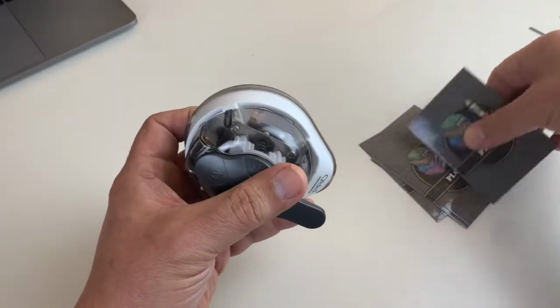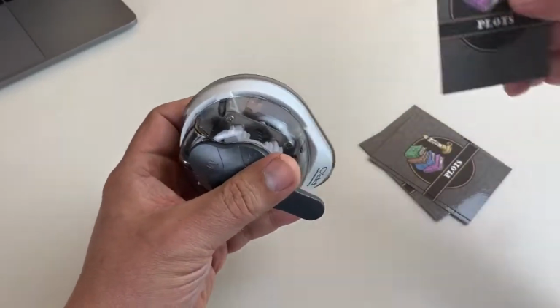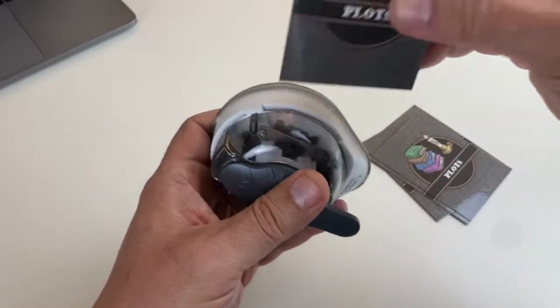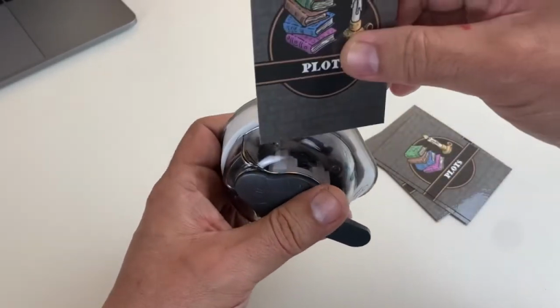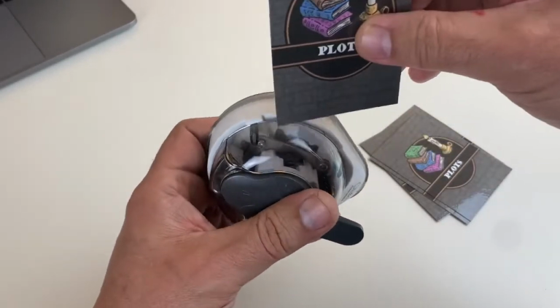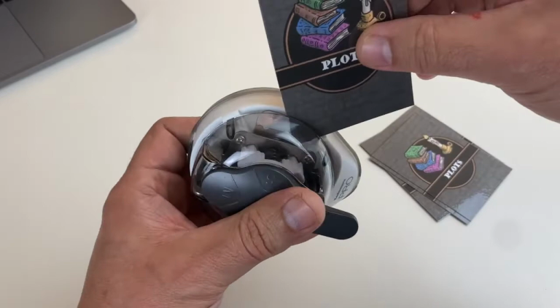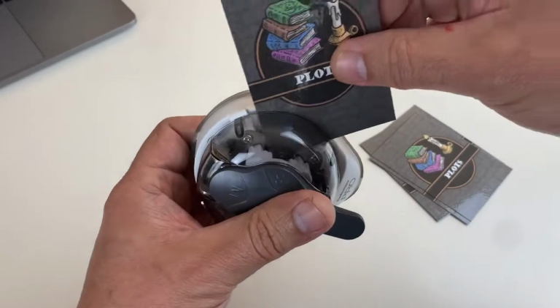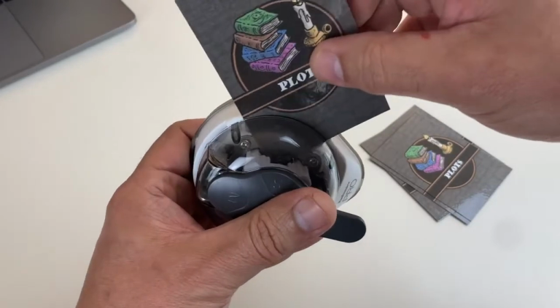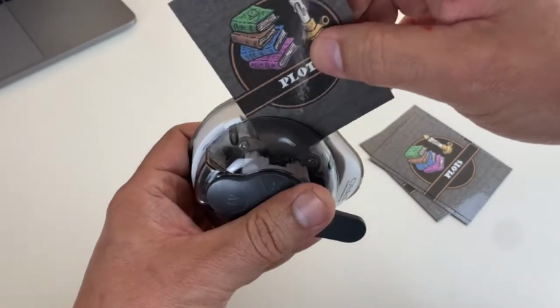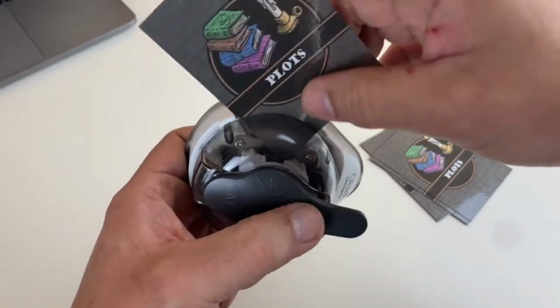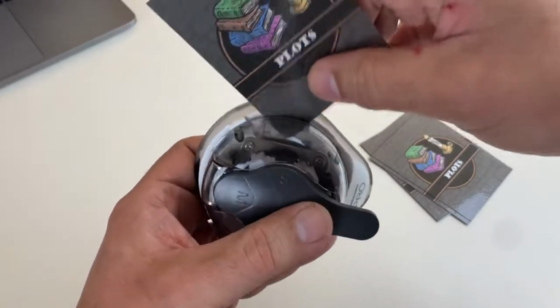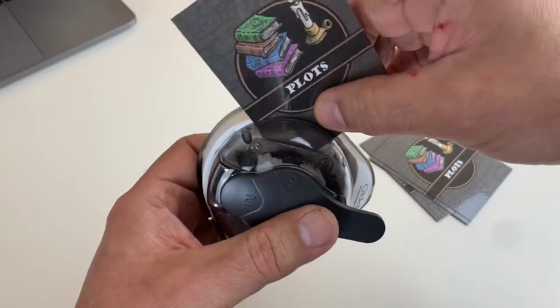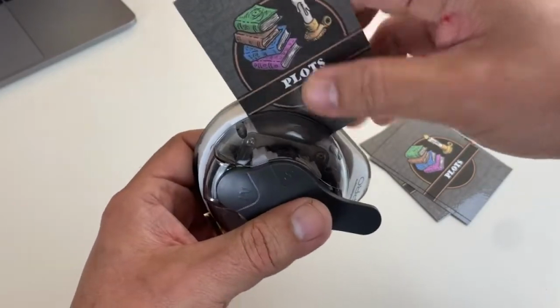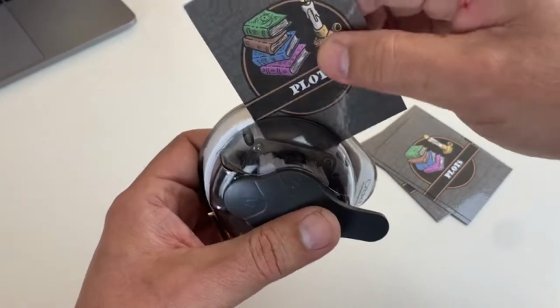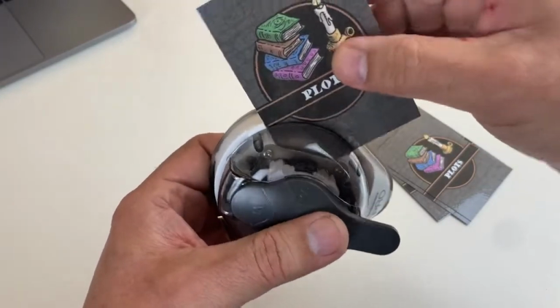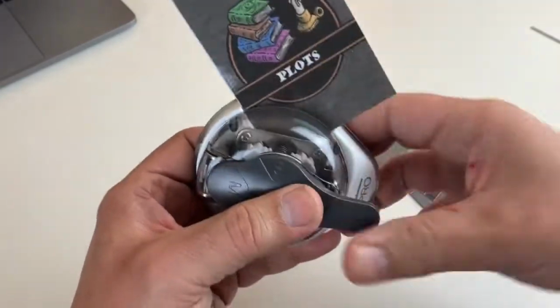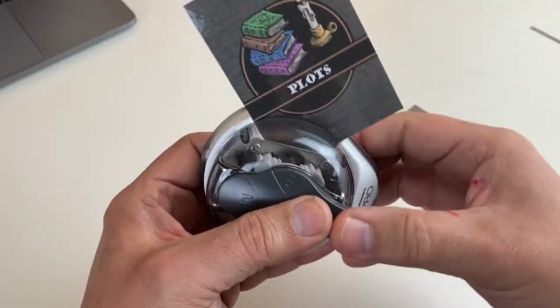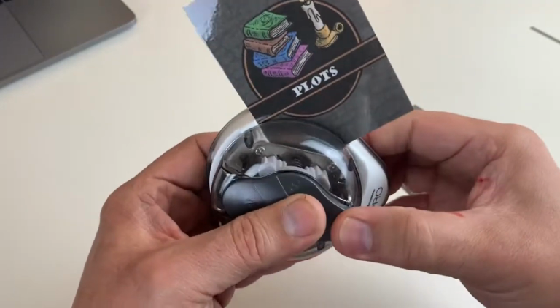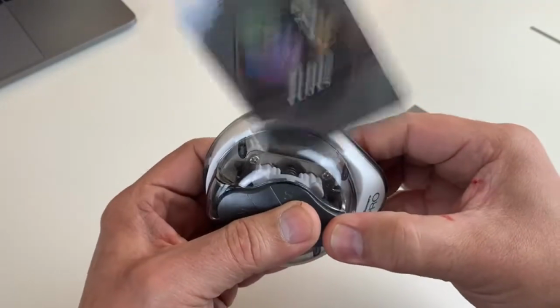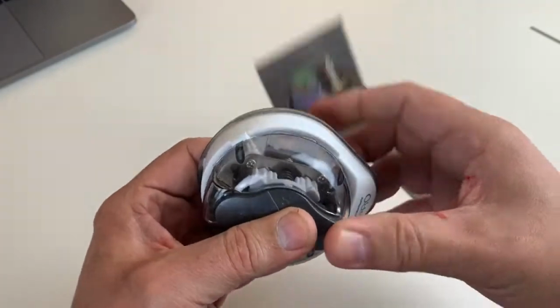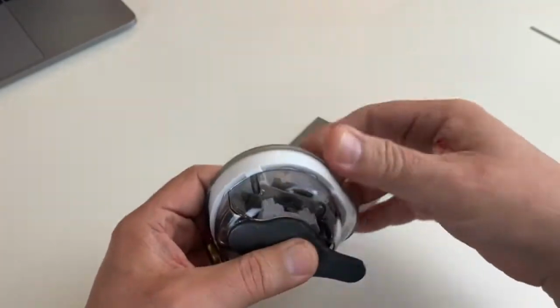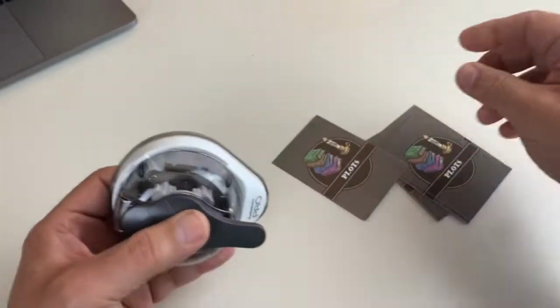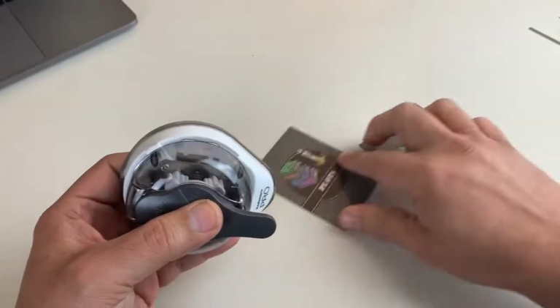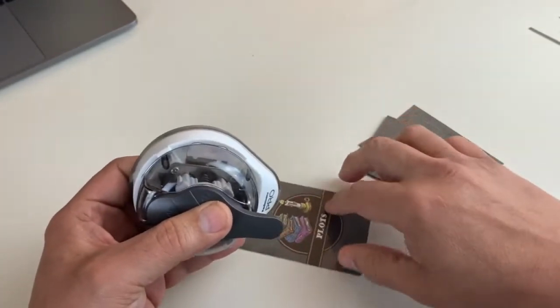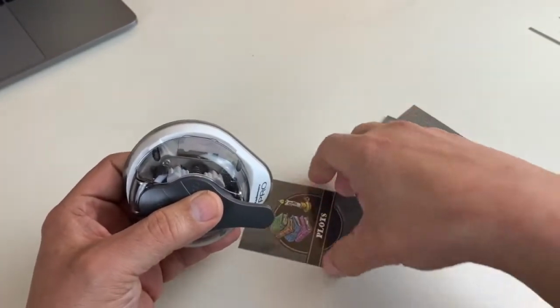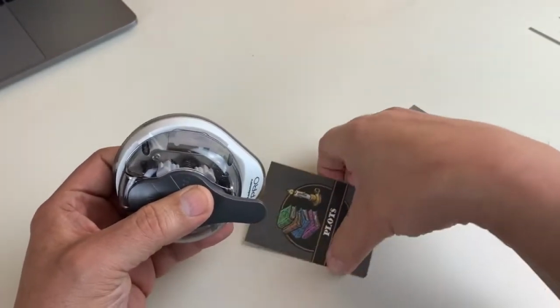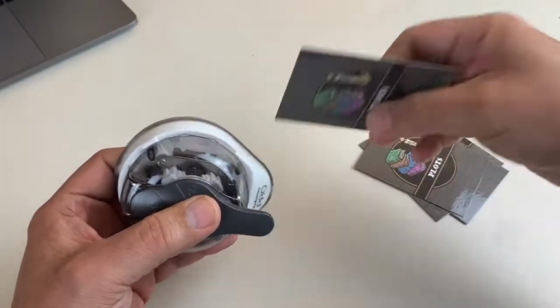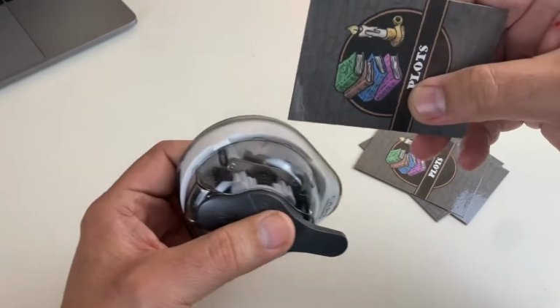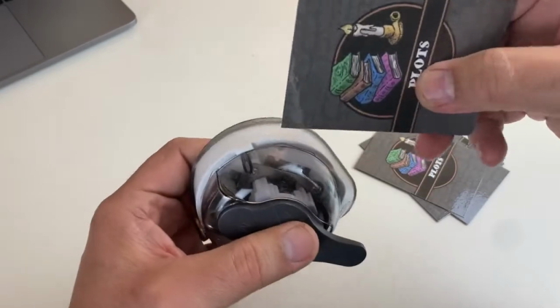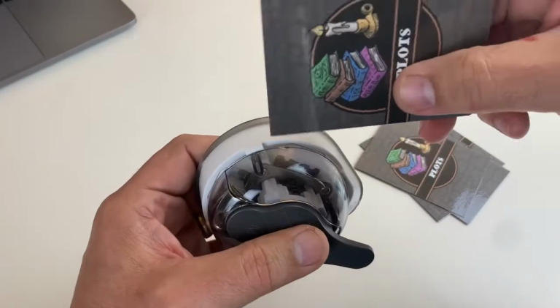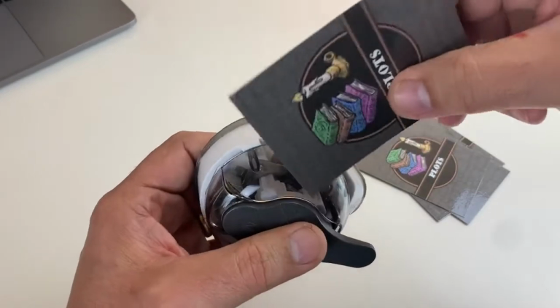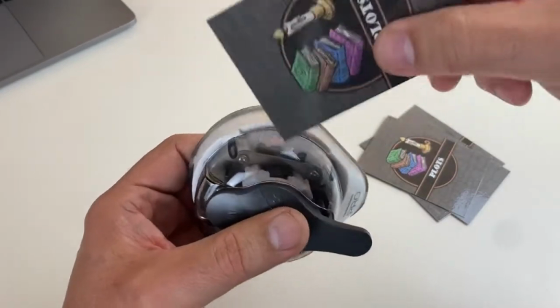And I'll just do it one more time. Sometimes the card tends to jump out like that, which is kind of fun.